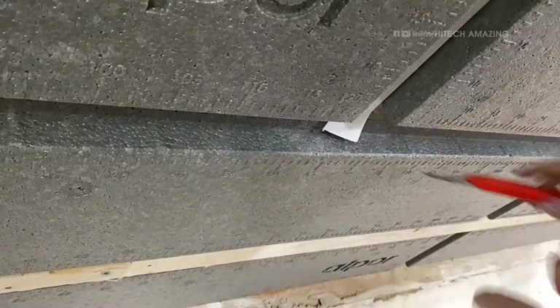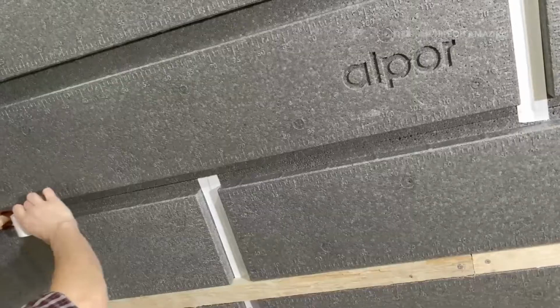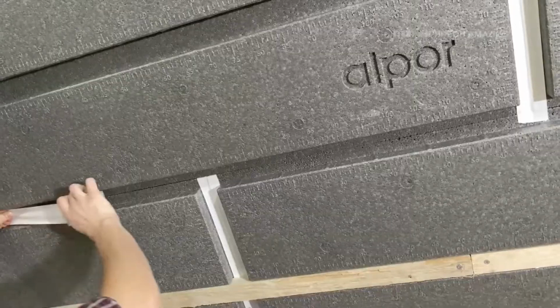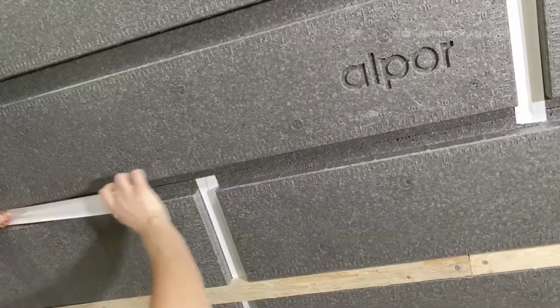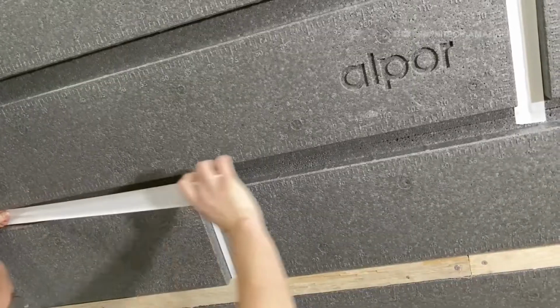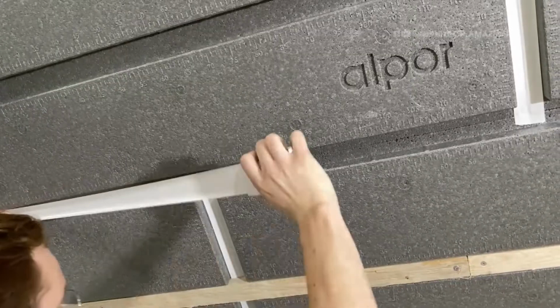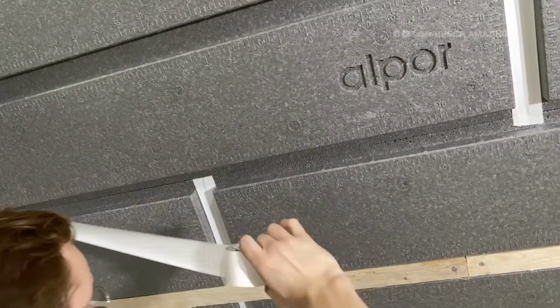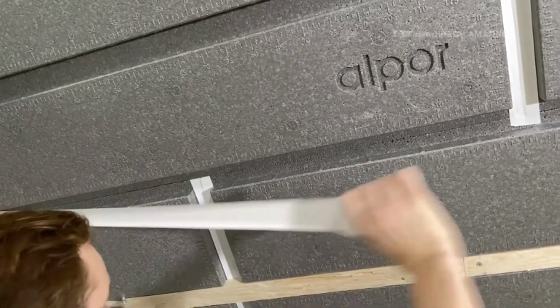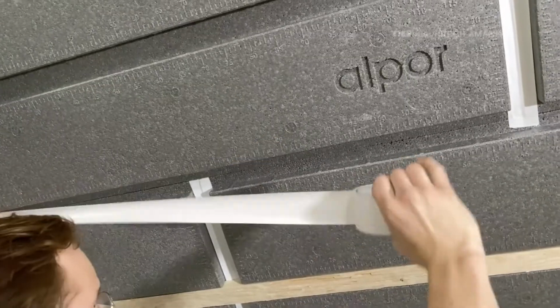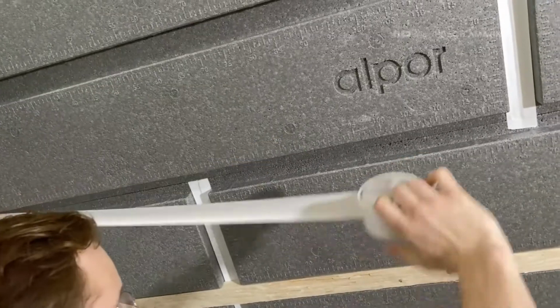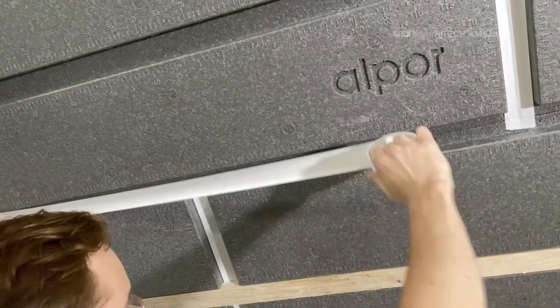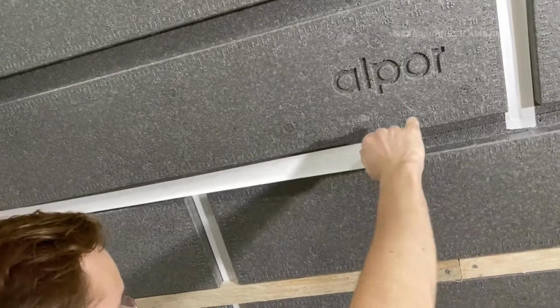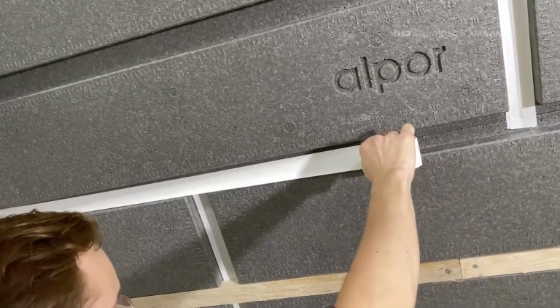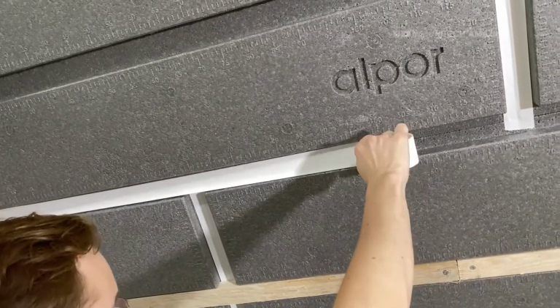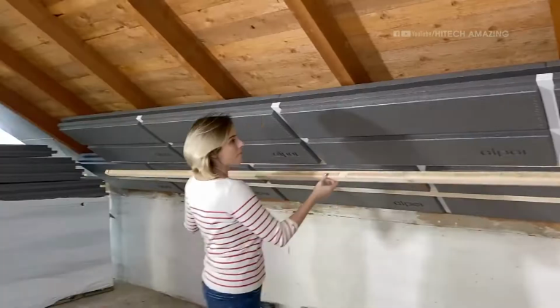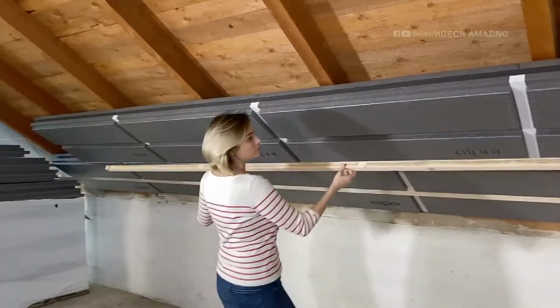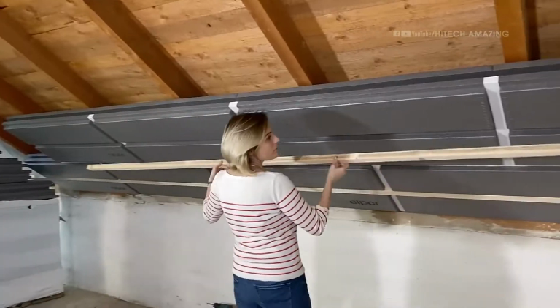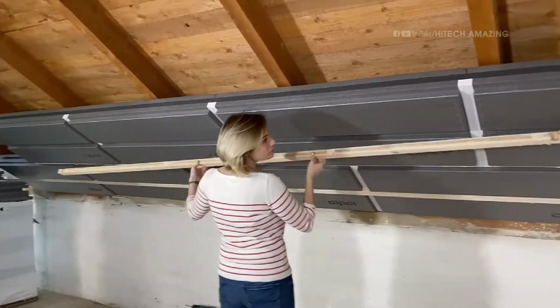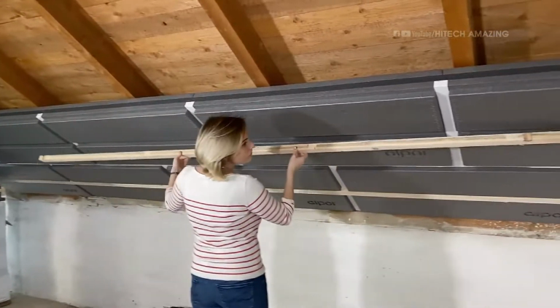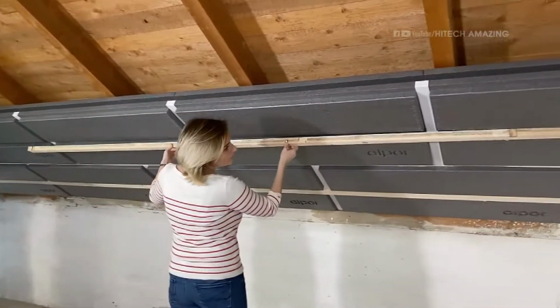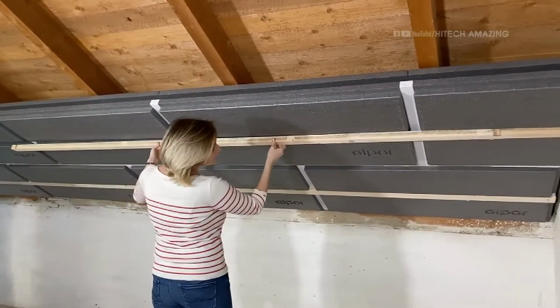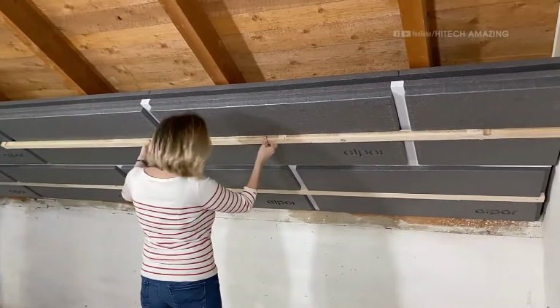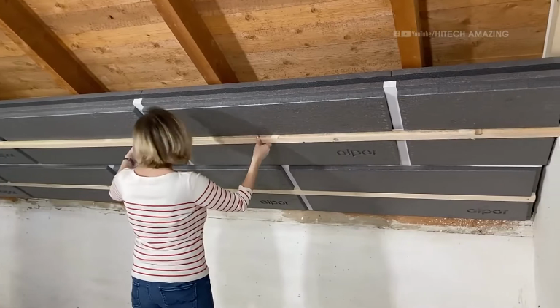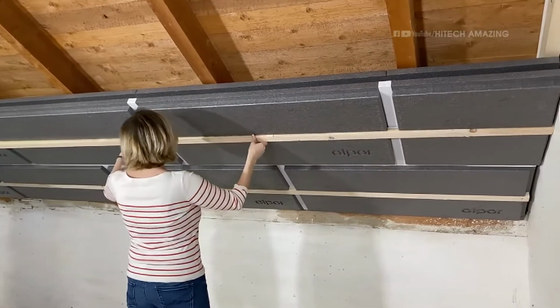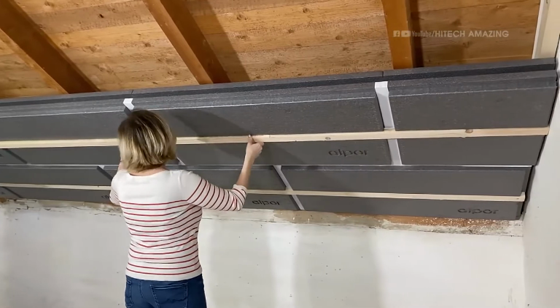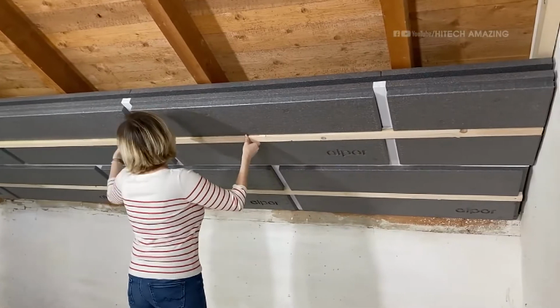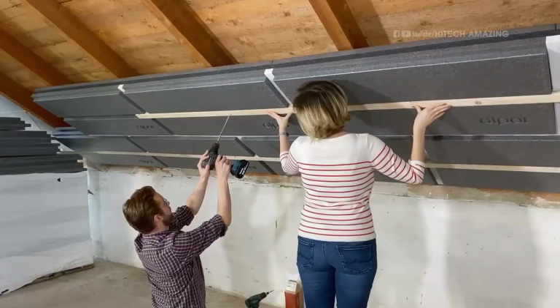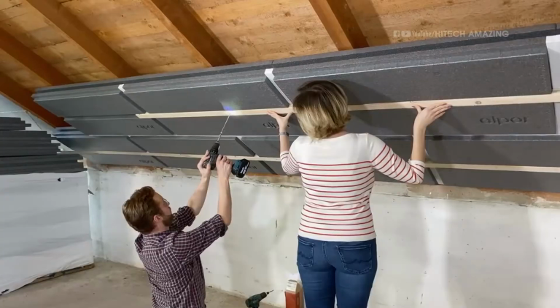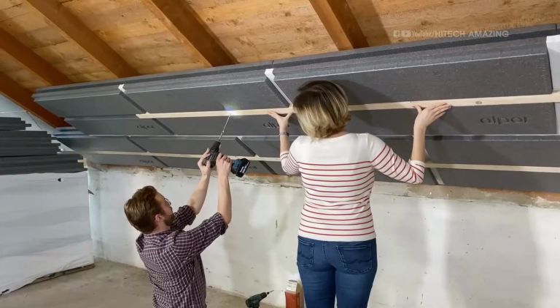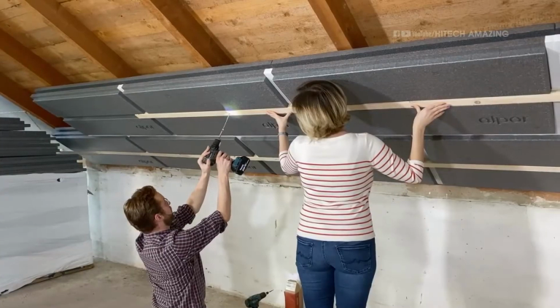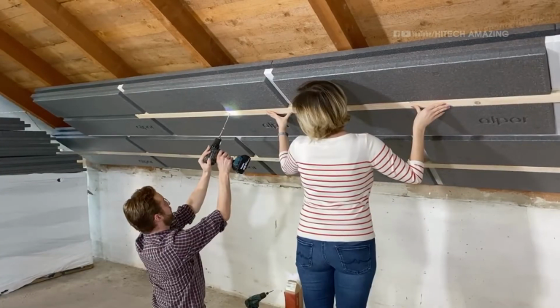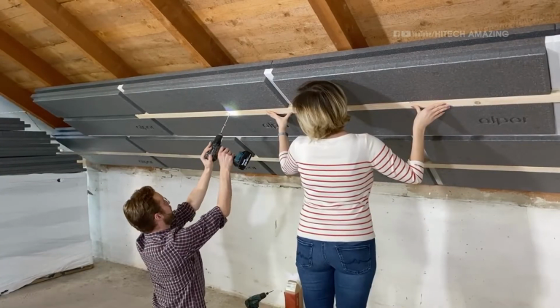Vật liệu cách nhiệt của chúng tôi có khả năng chống cháy và đáp ứng tất cả các yêu cầu chống cháy cho các ngôi nhà.